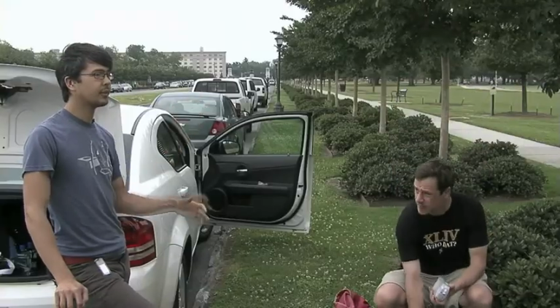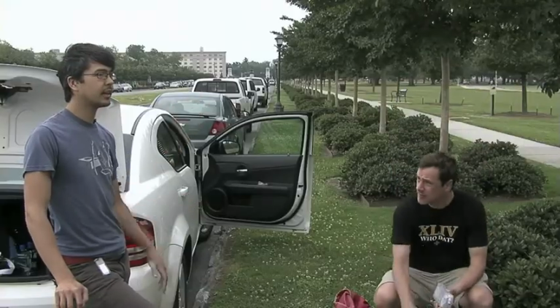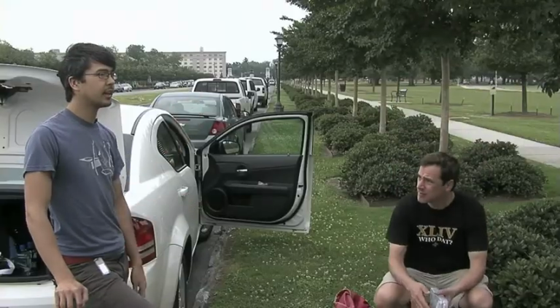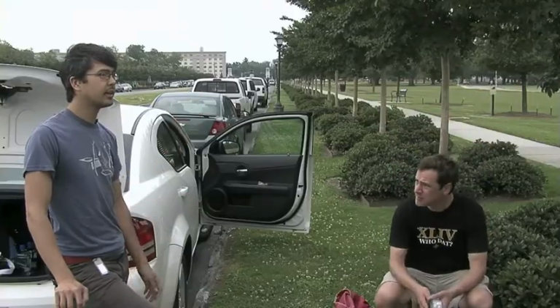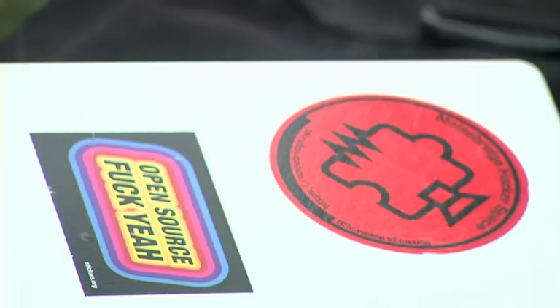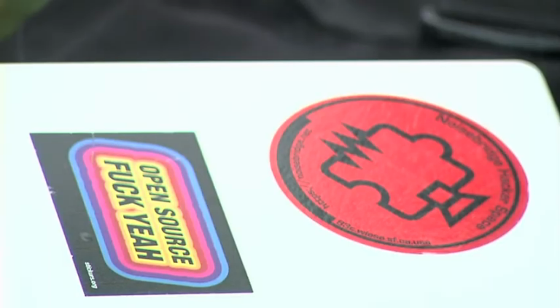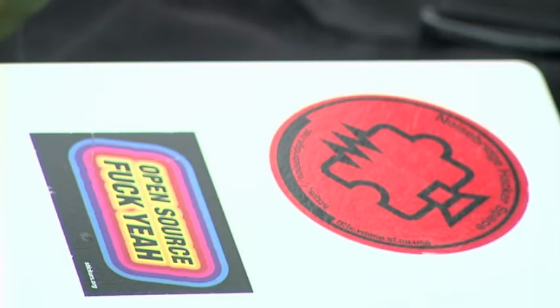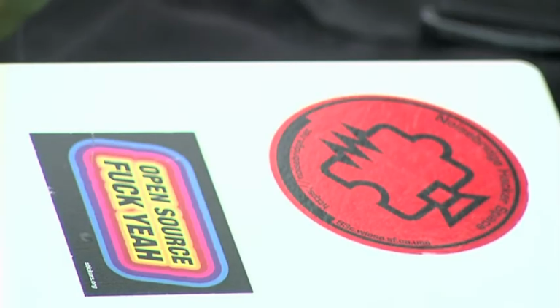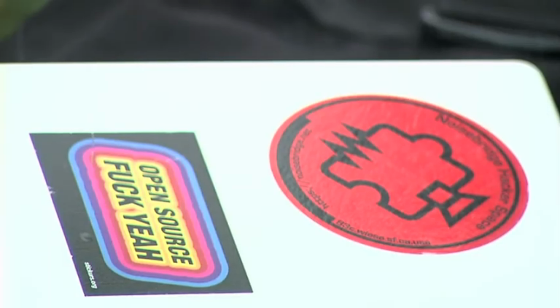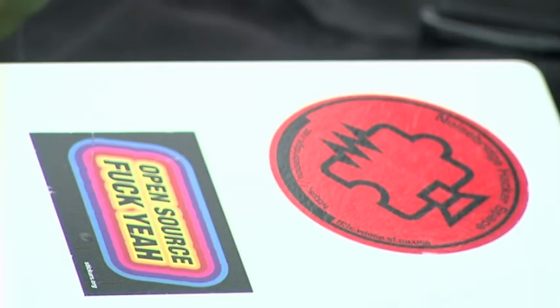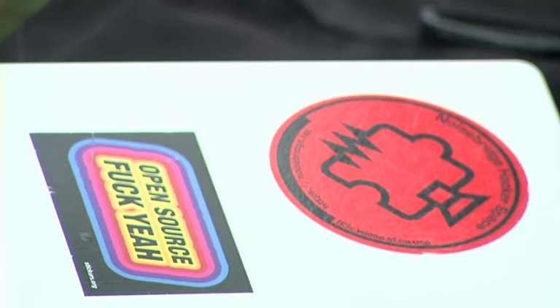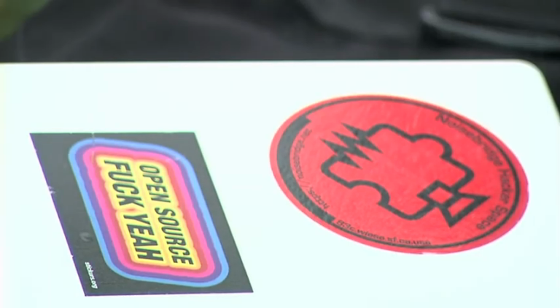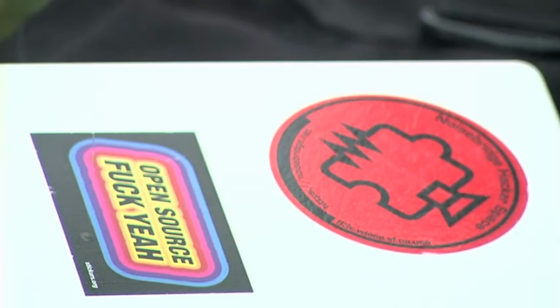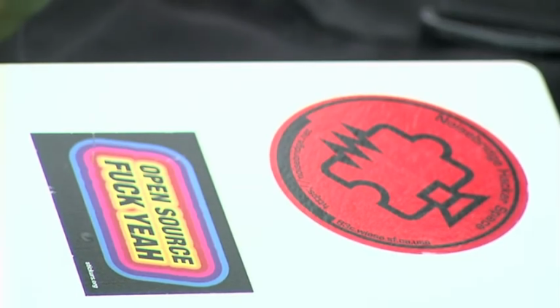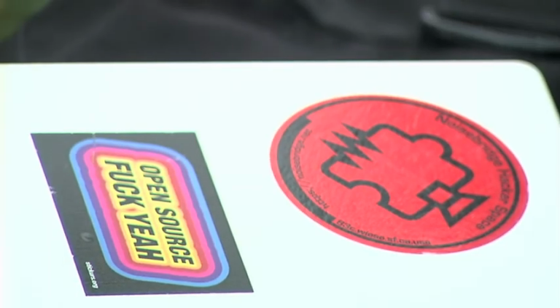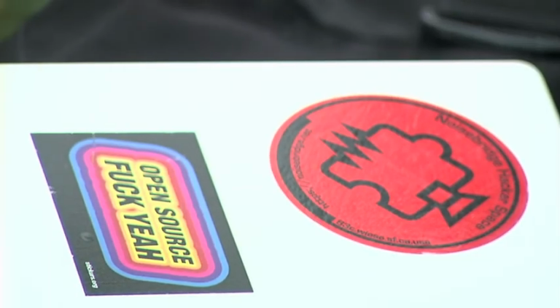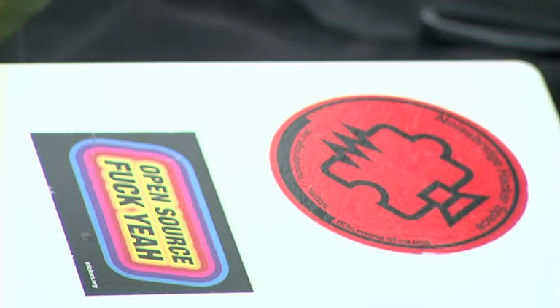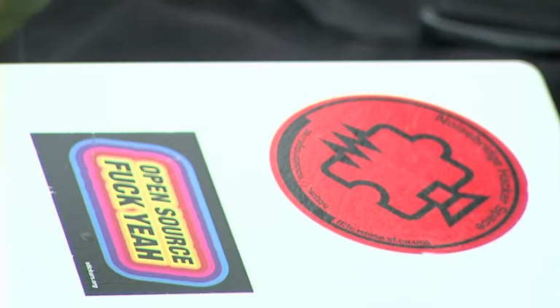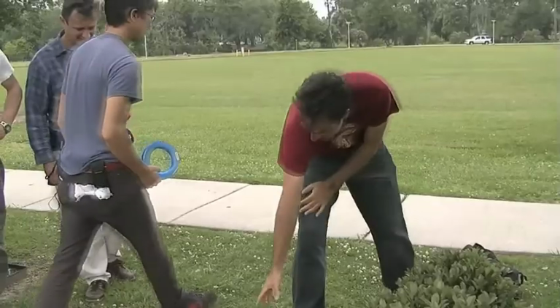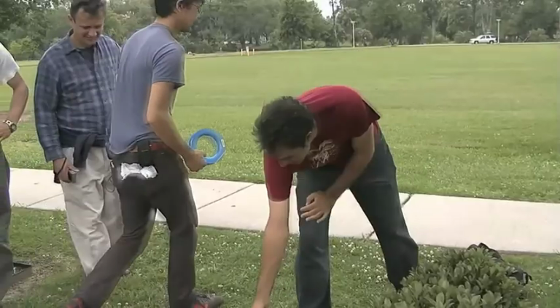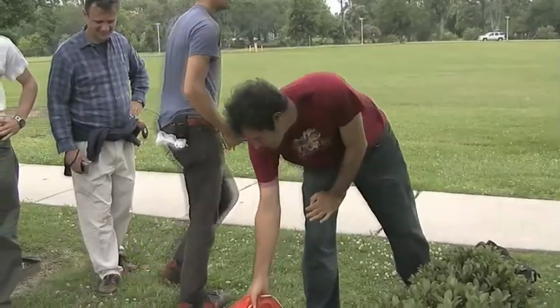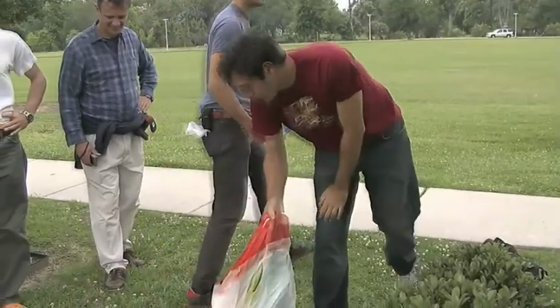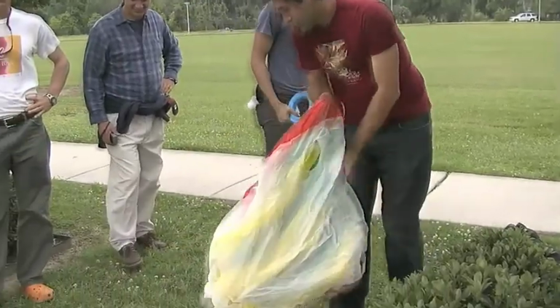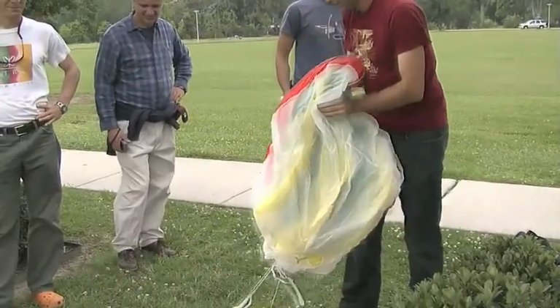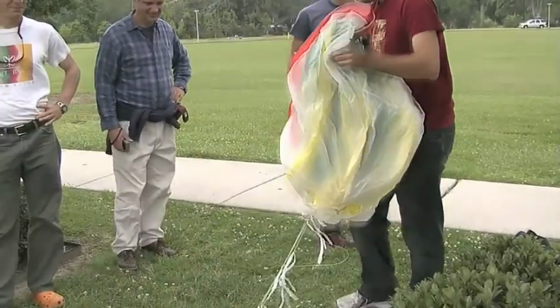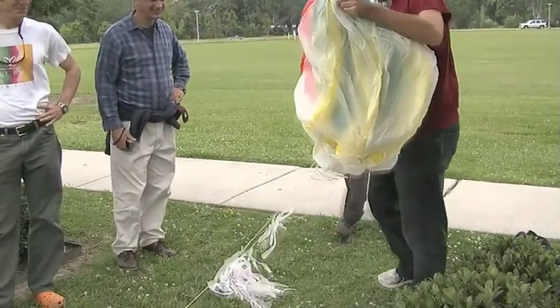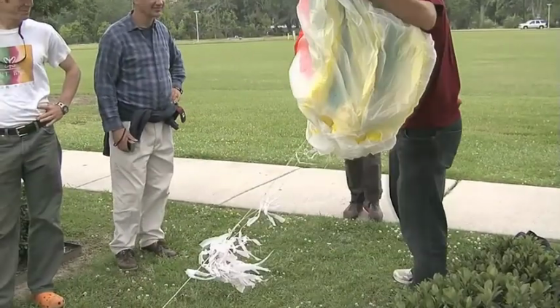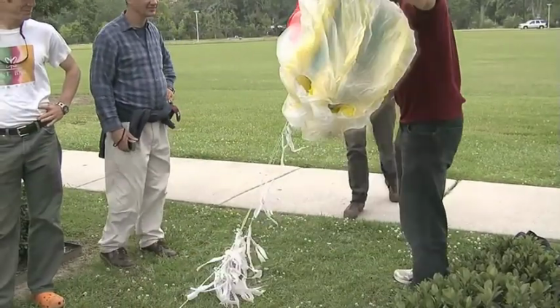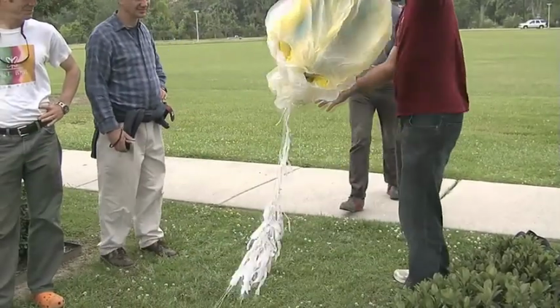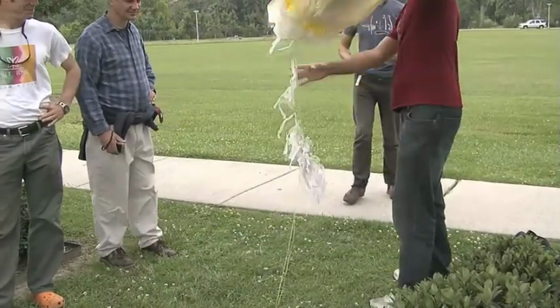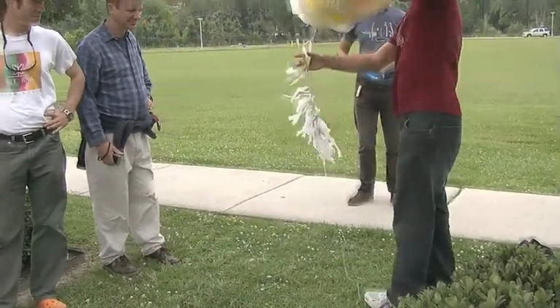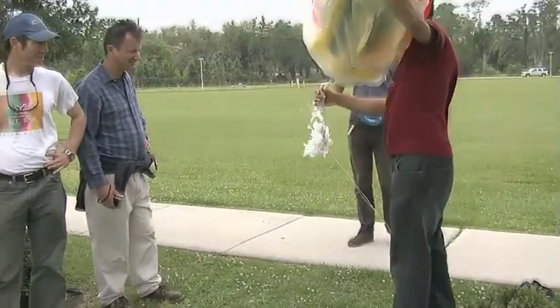We have some wind, so let's fly a kite. The rule of thumb is less than 10 miles an hour is good balloon weather. More than 10 miles an hour is good kite weather.